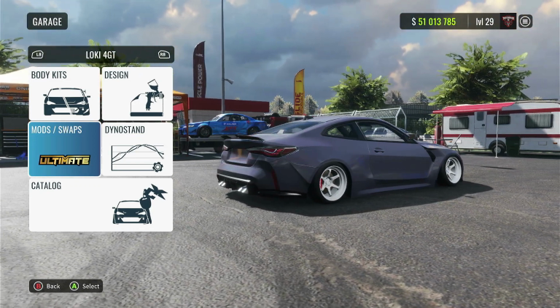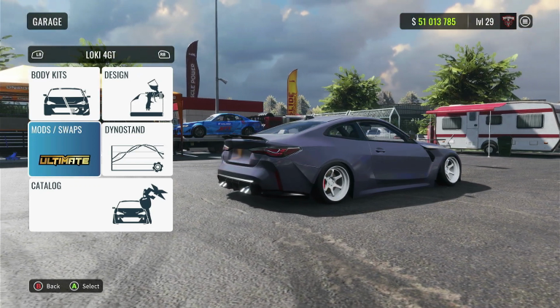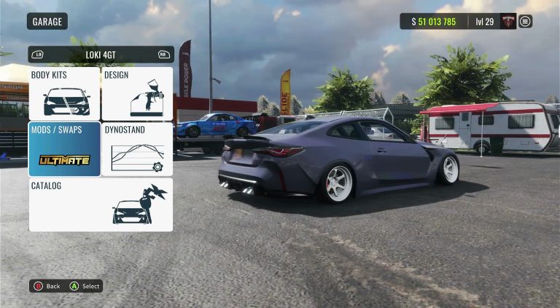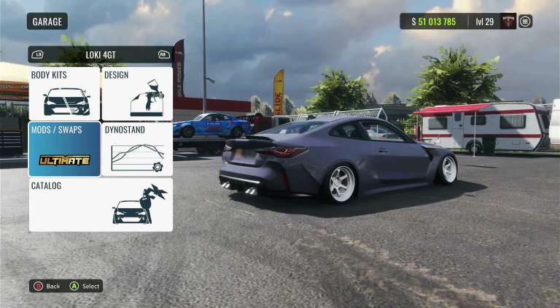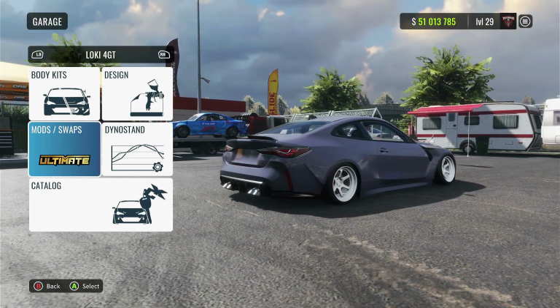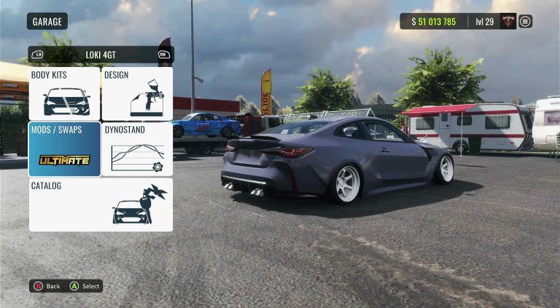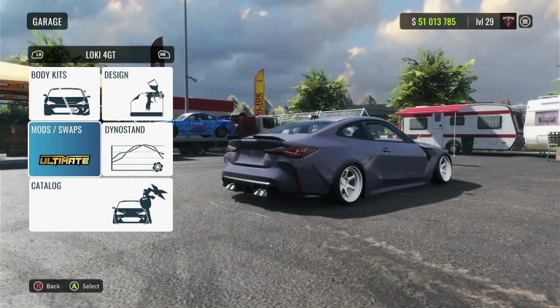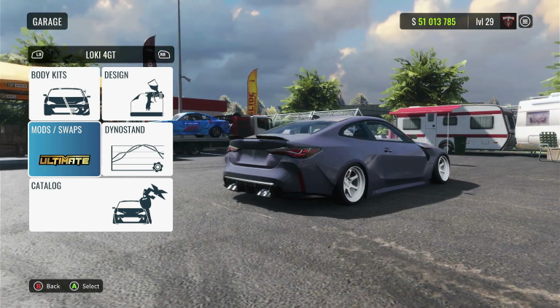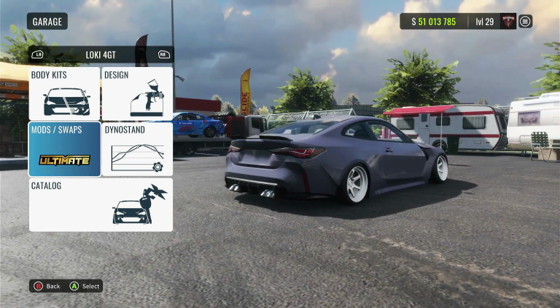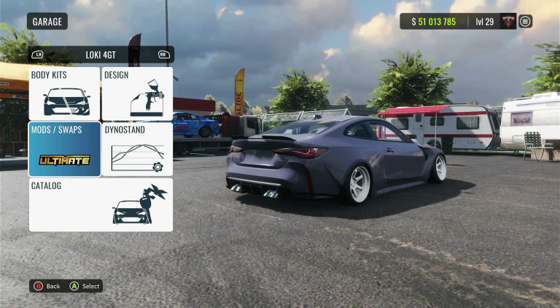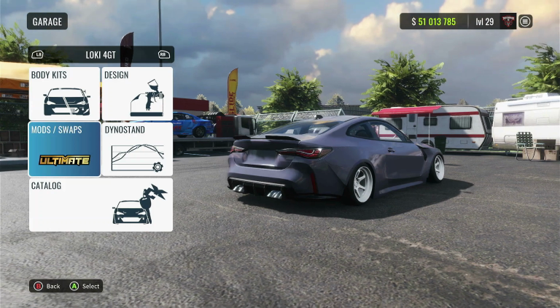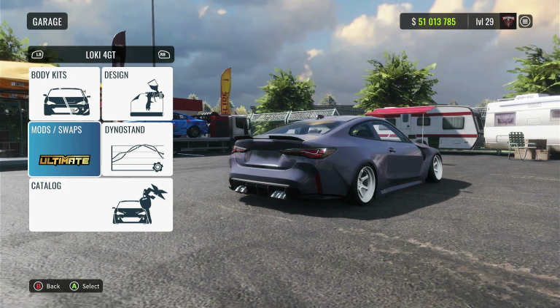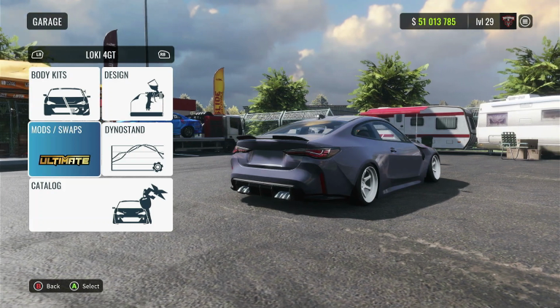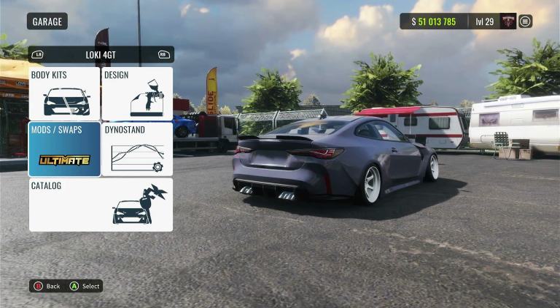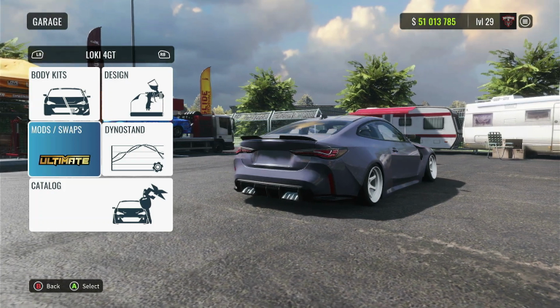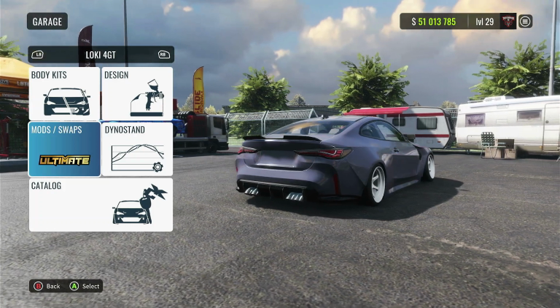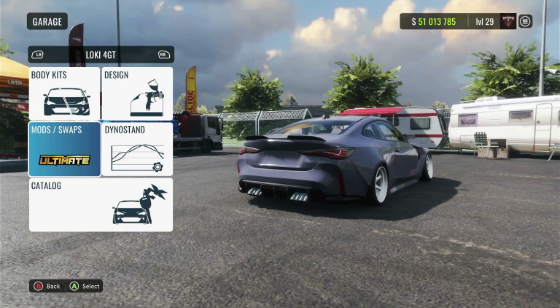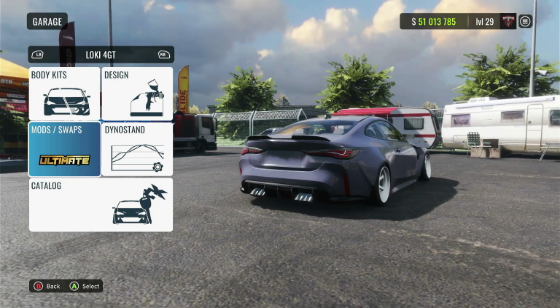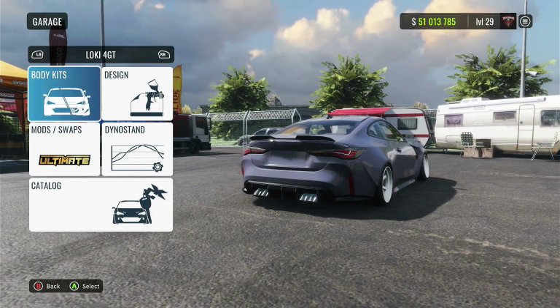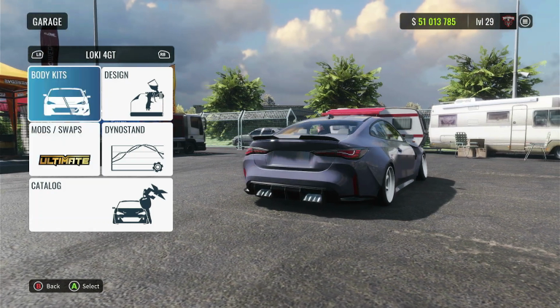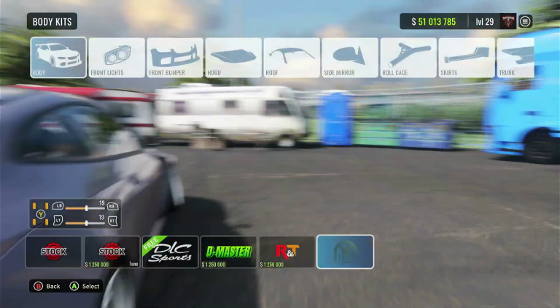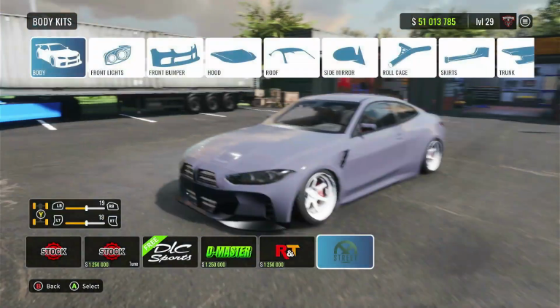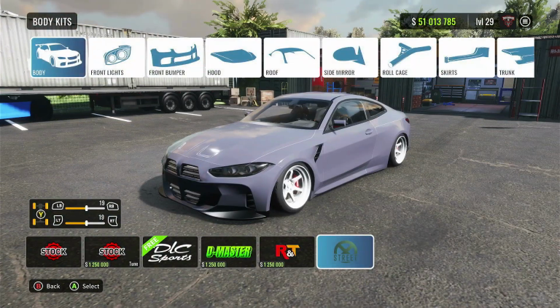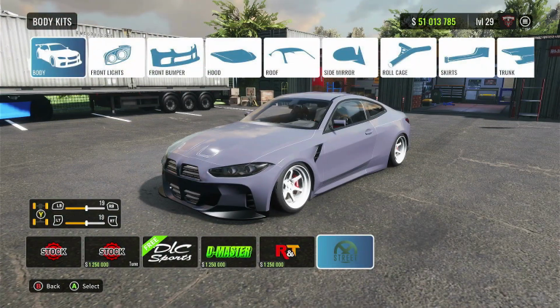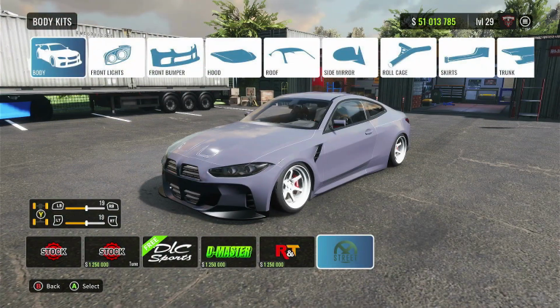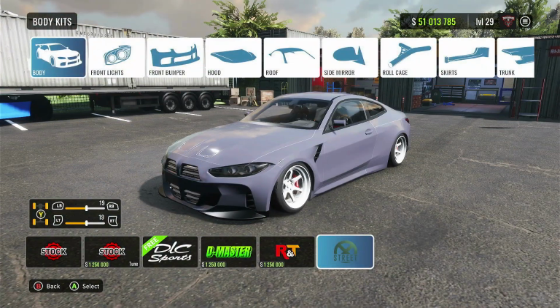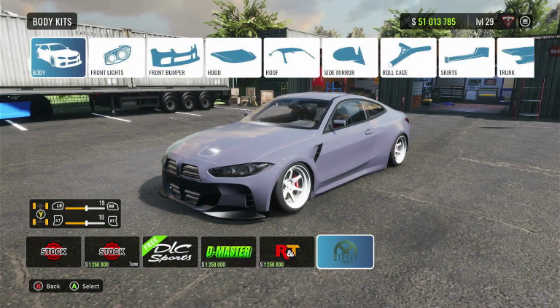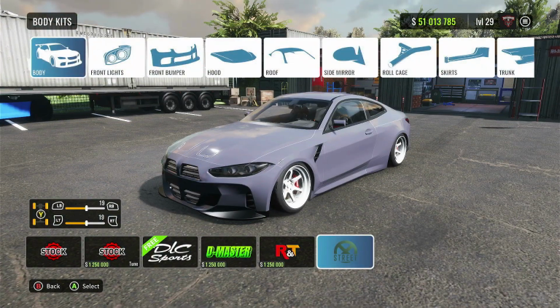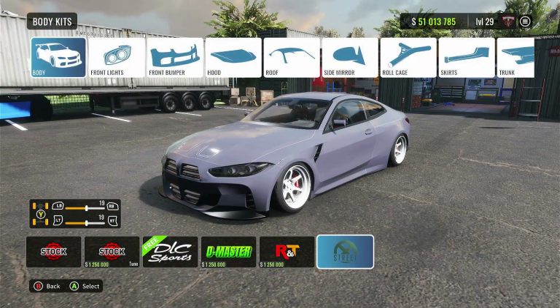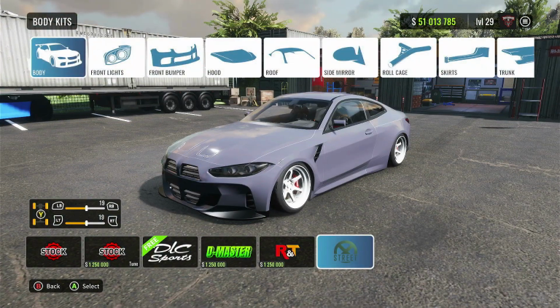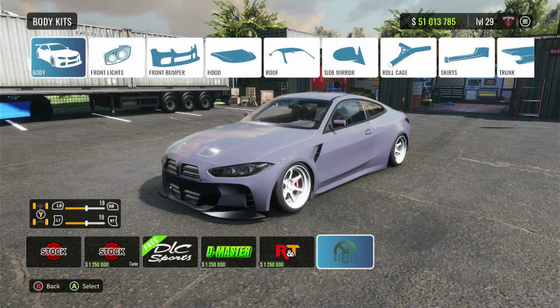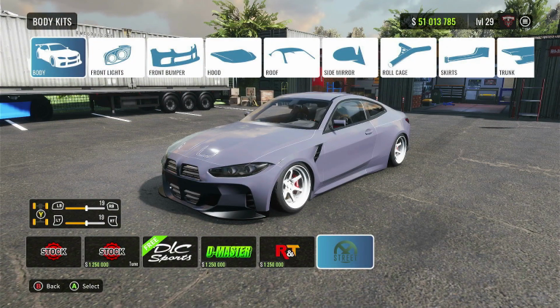So let's get right into the setup. First things up, I have the ultimate mod on, no engine swaps. For the body kit, I'm using the street body kit.